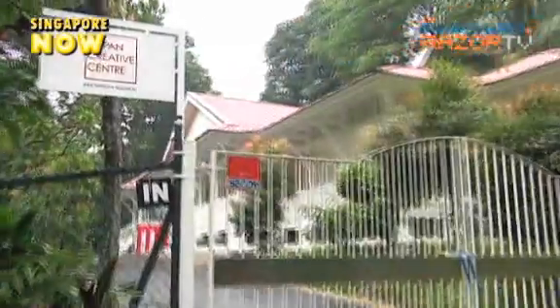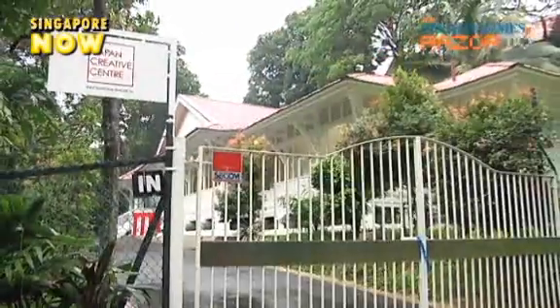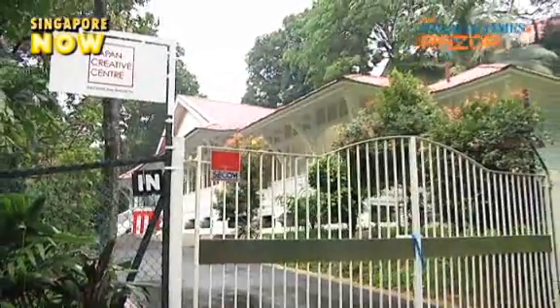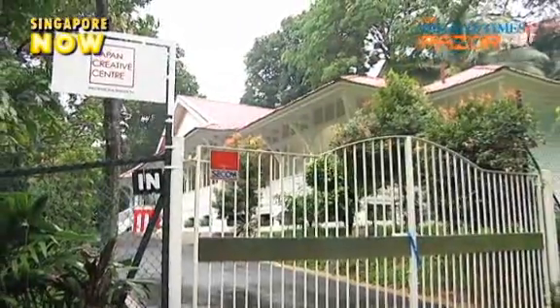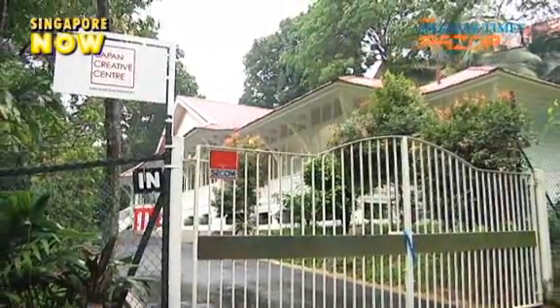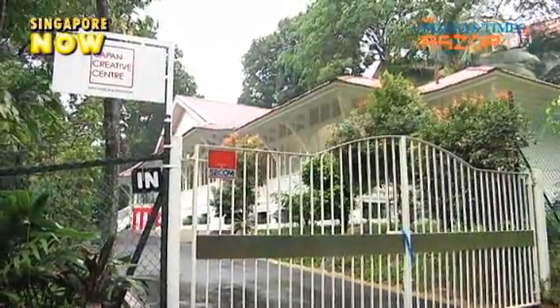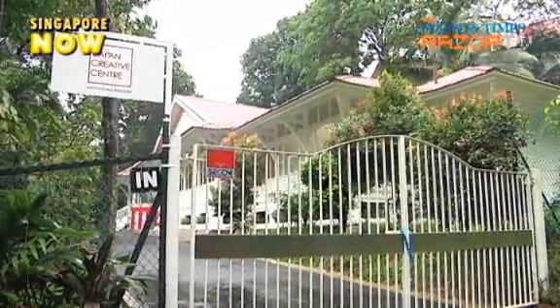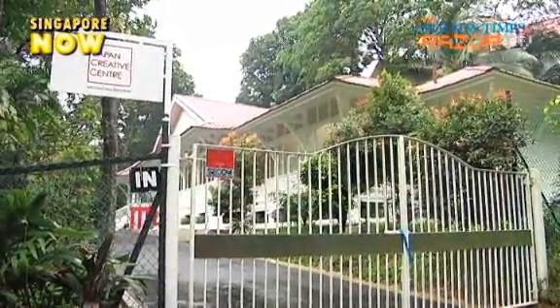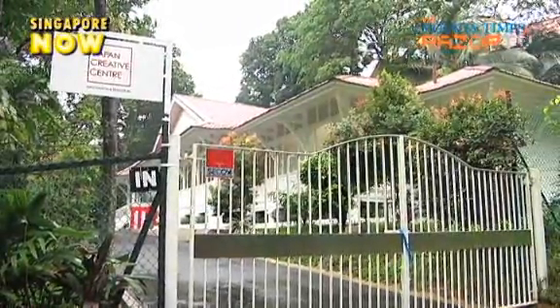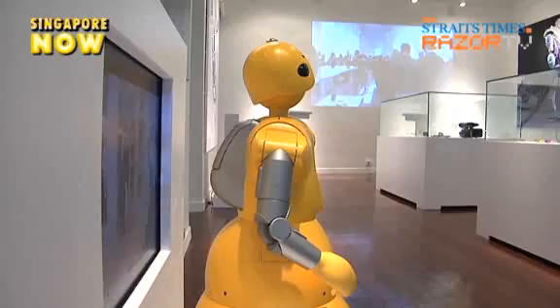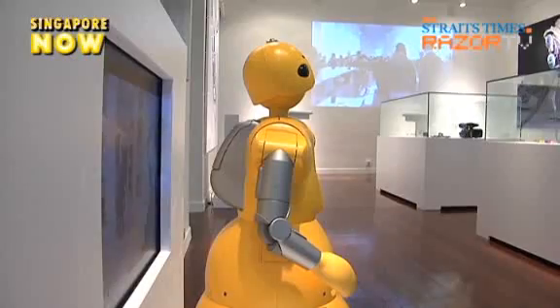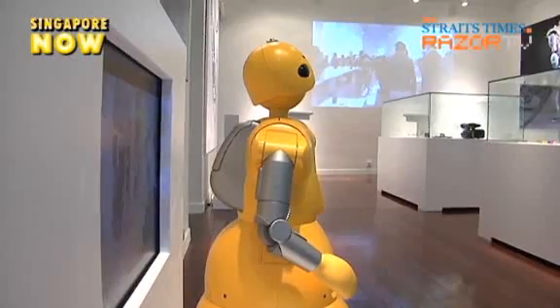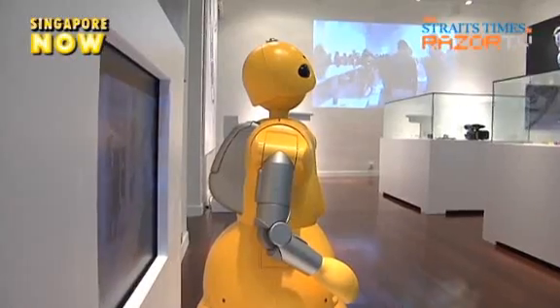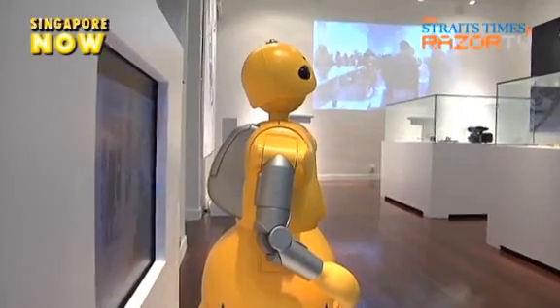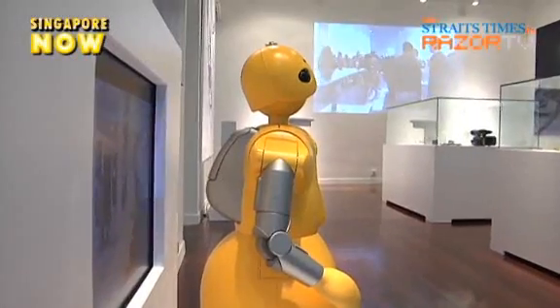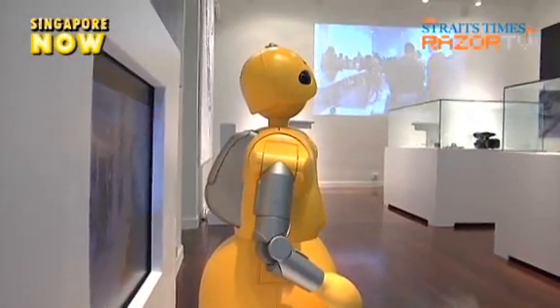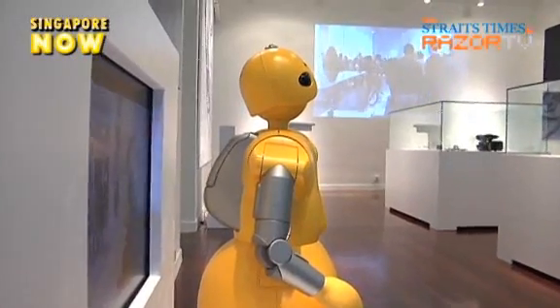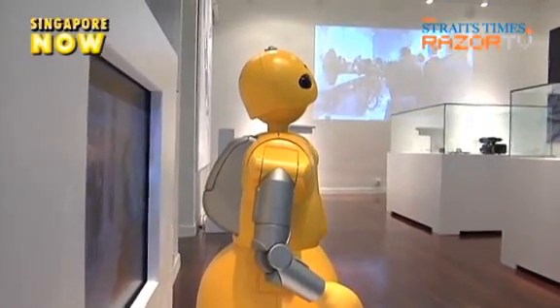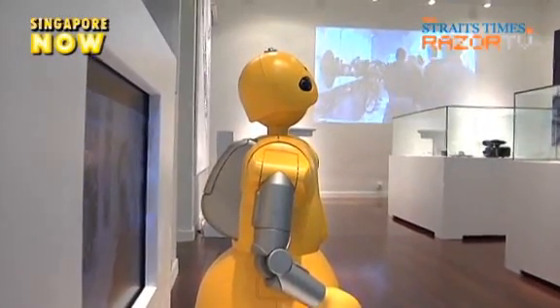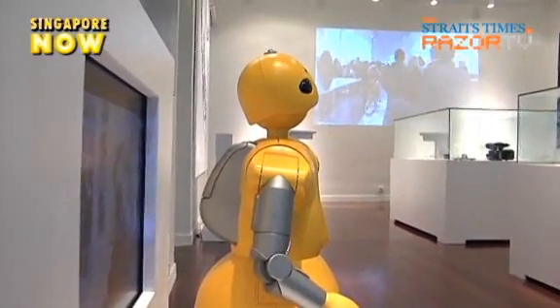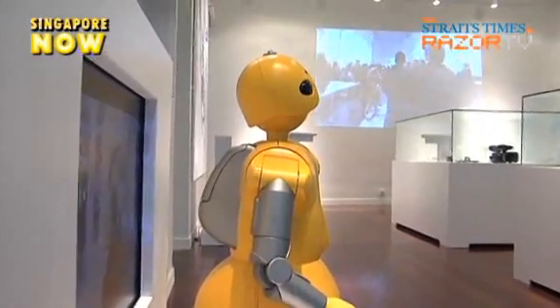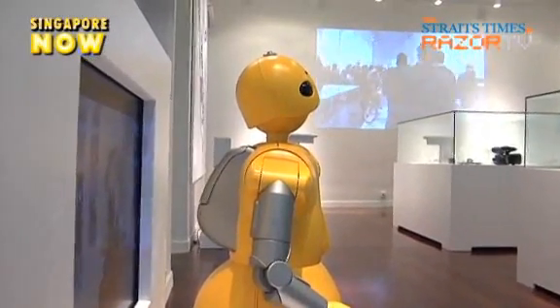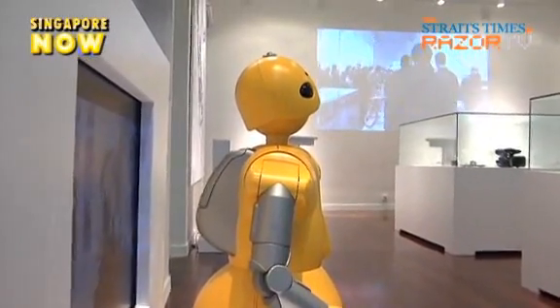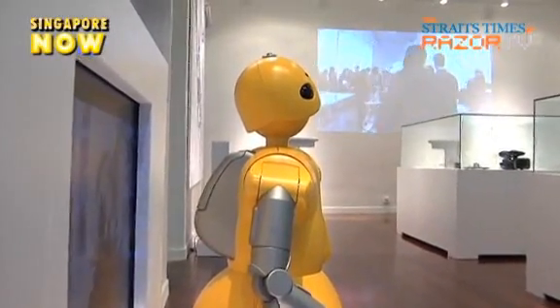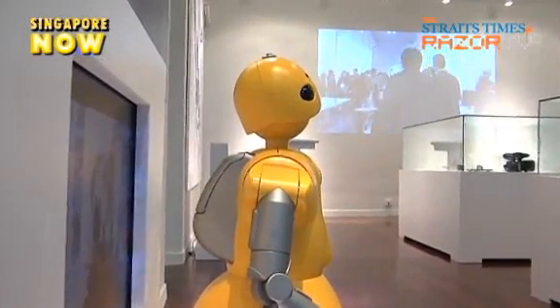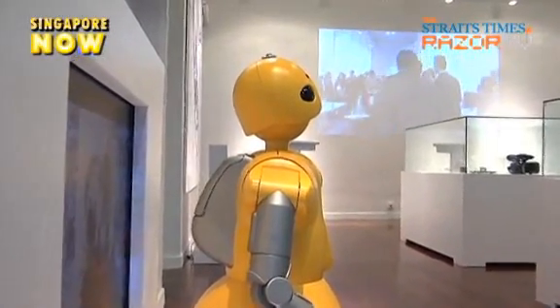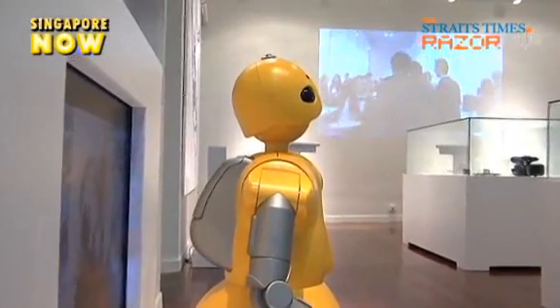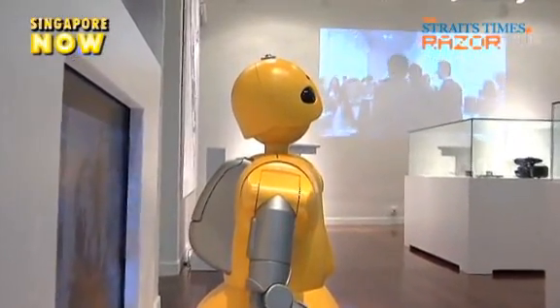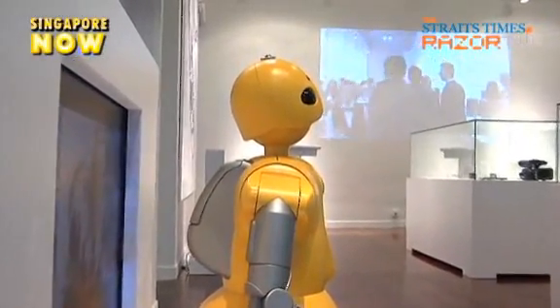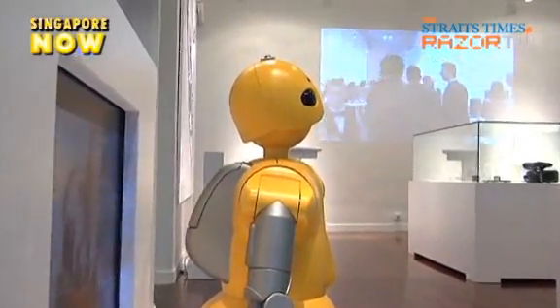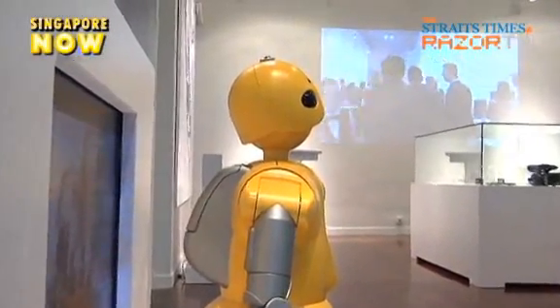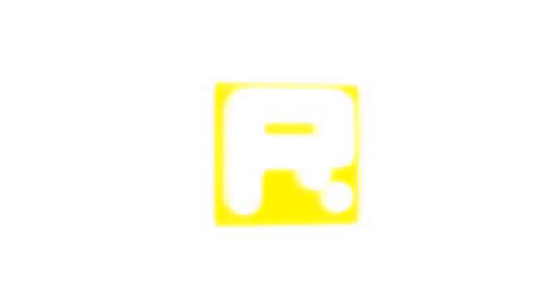The Japan Creative Center will officially open this Saturday. Watch our other clip to have a sneak peek of what the center has to offer you.